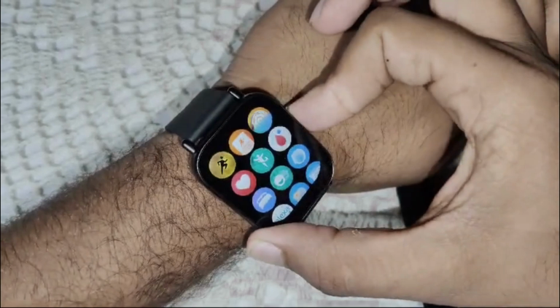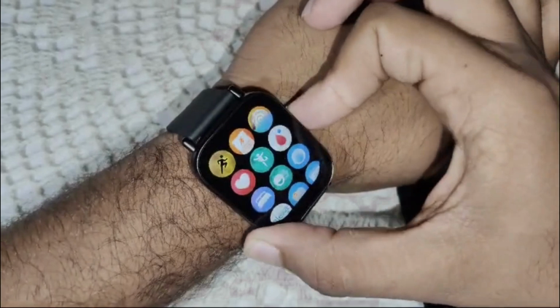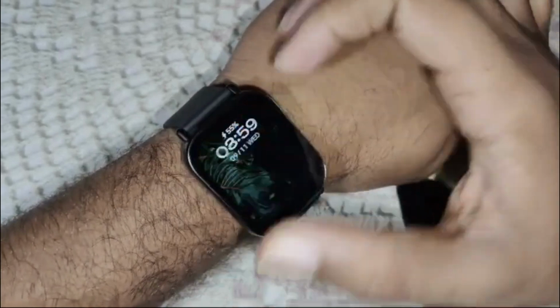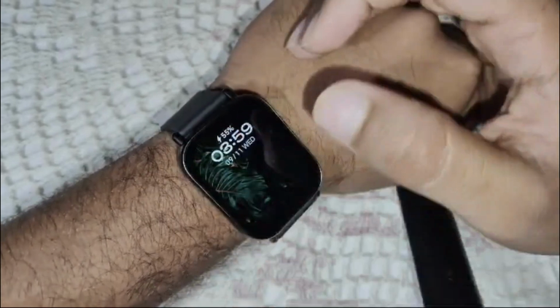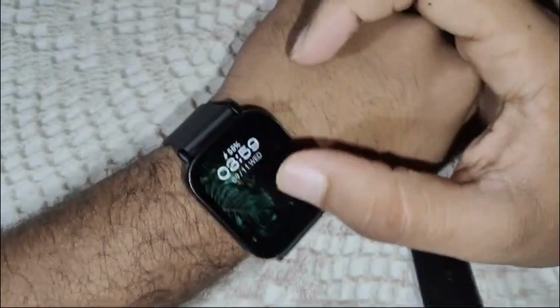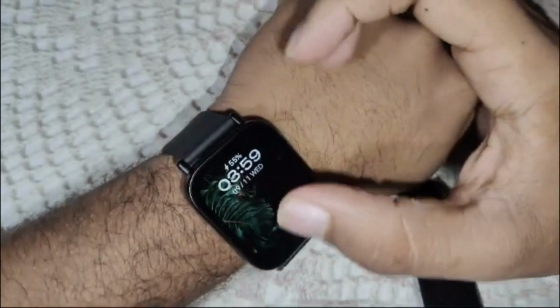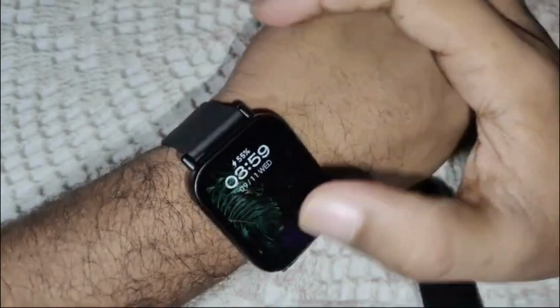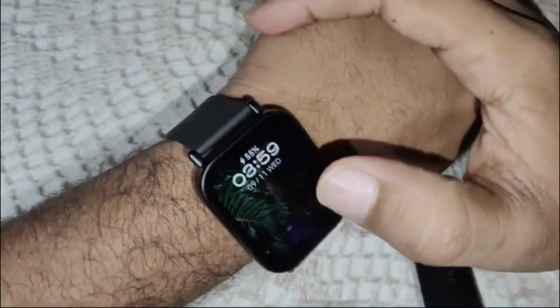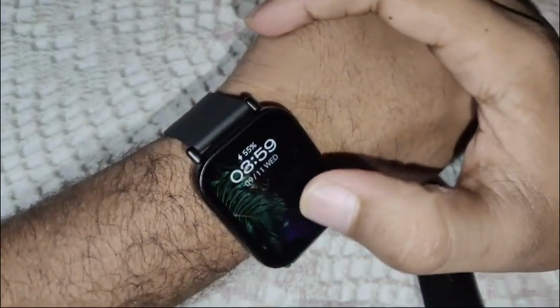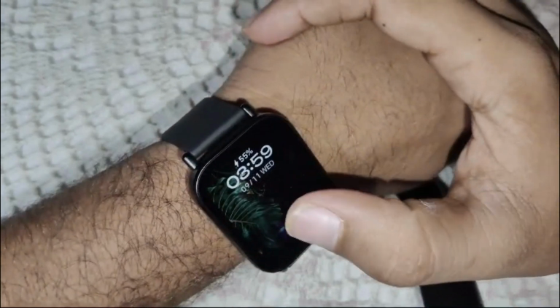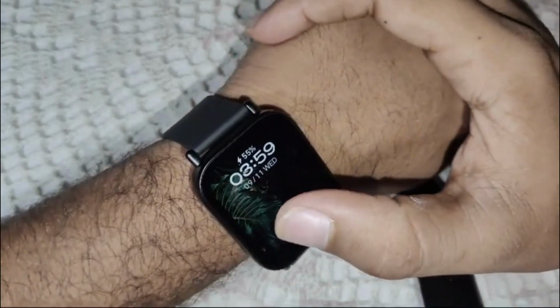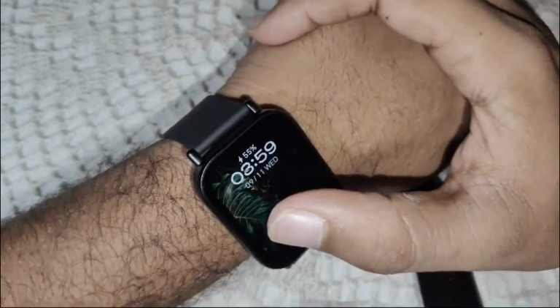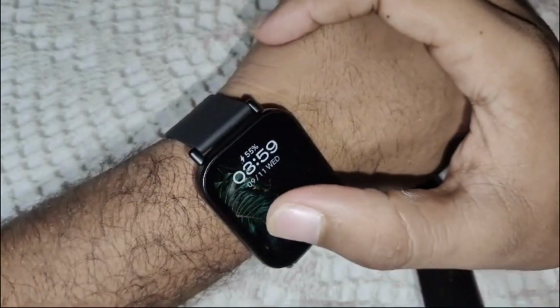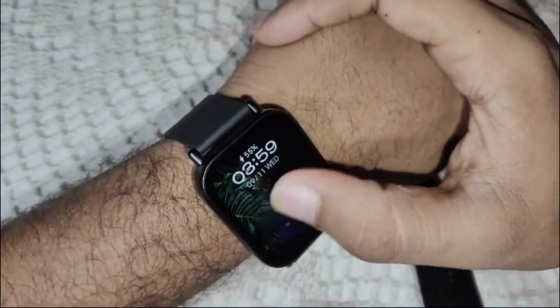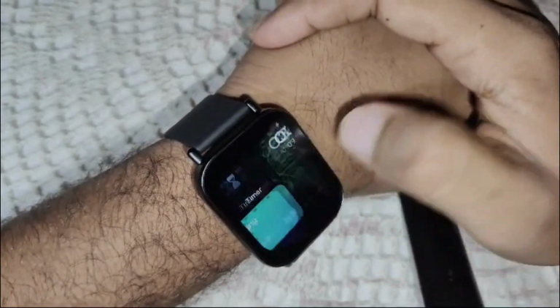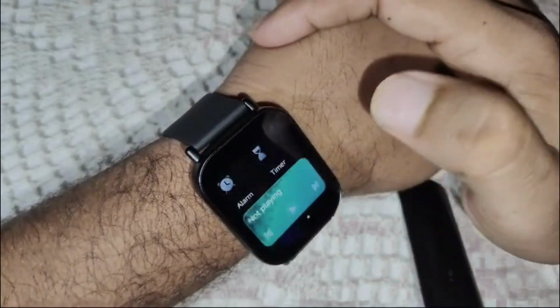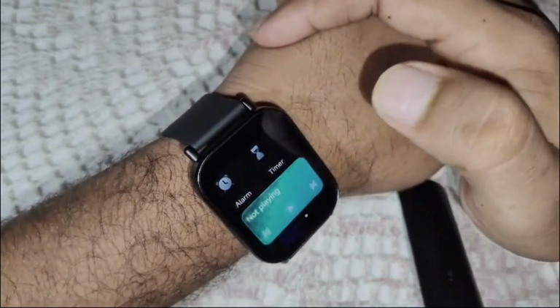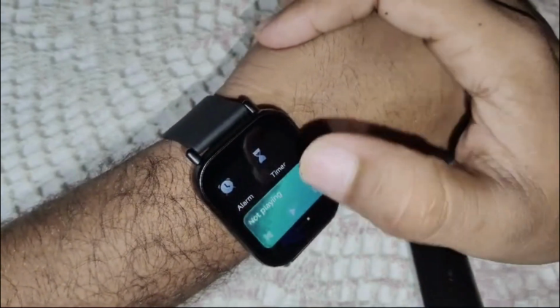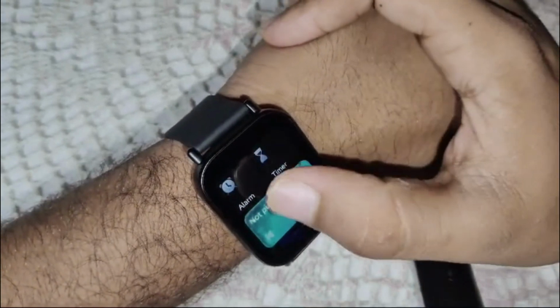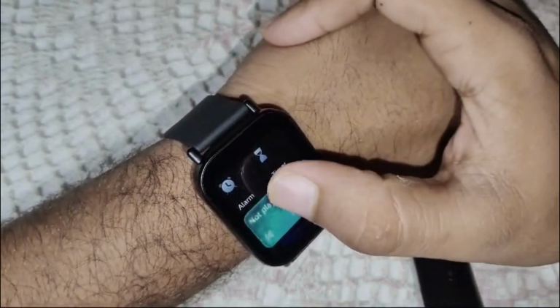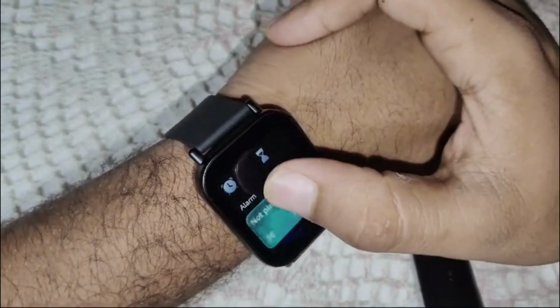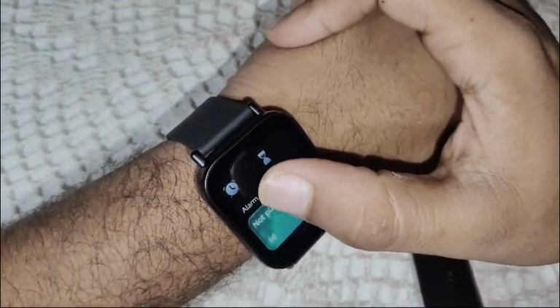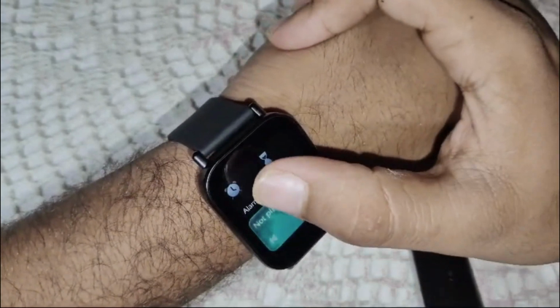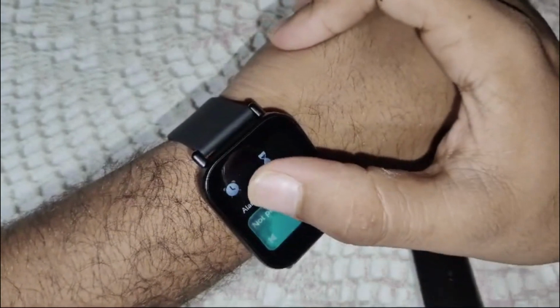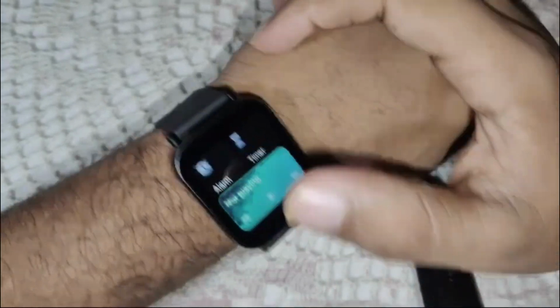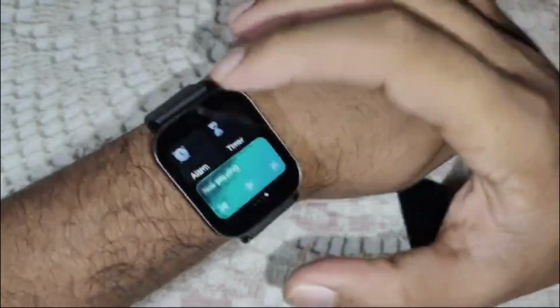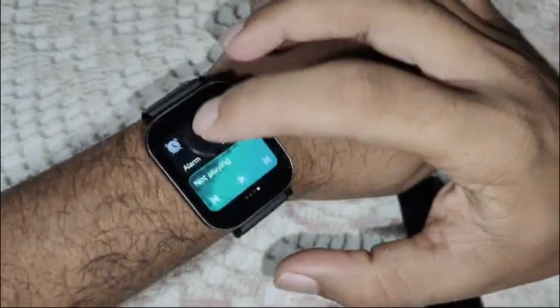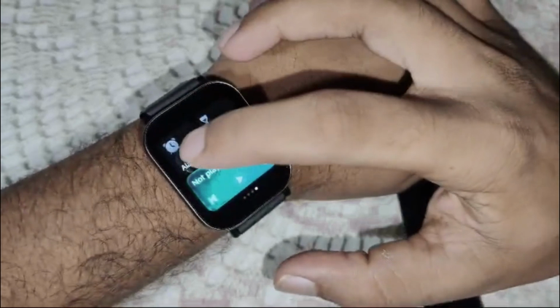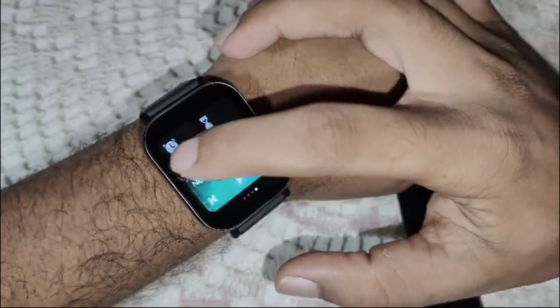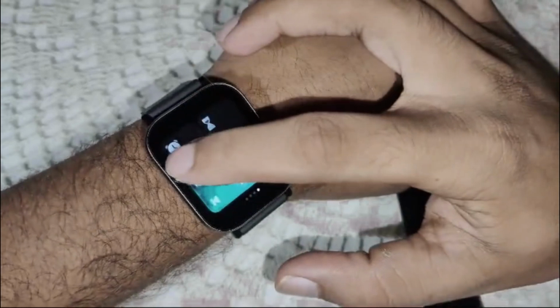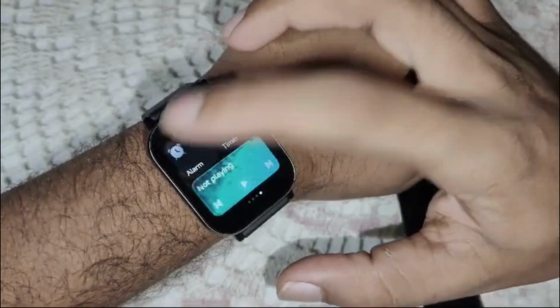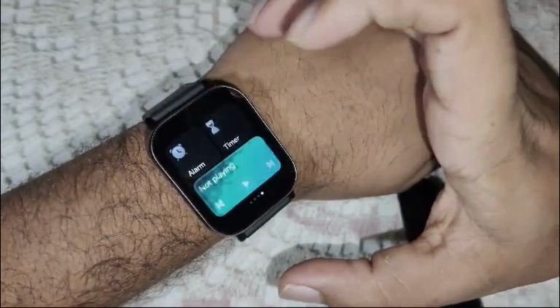We have to swipe right, and now you will see the alarm option here. Click on it.